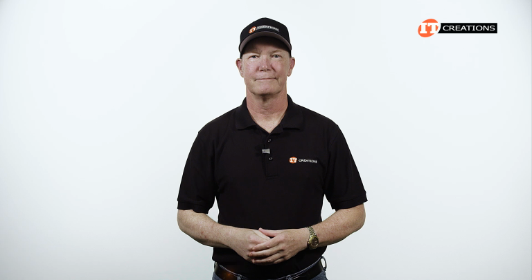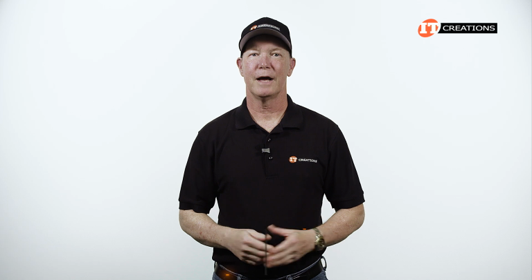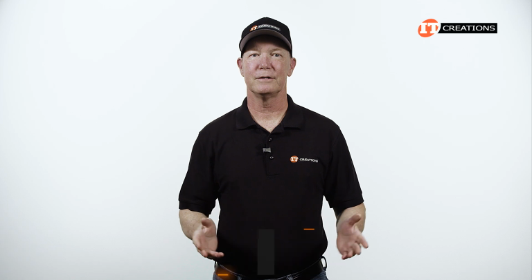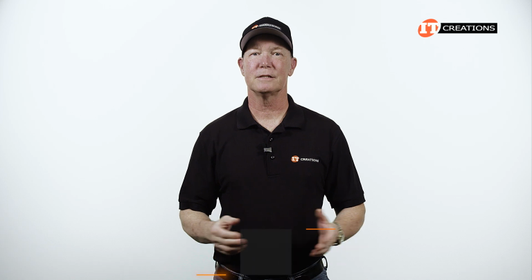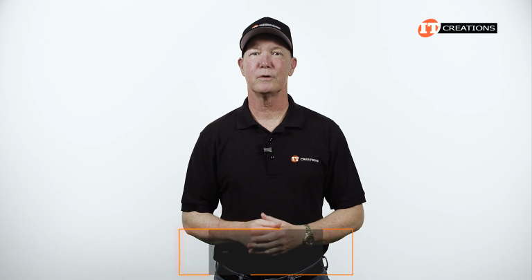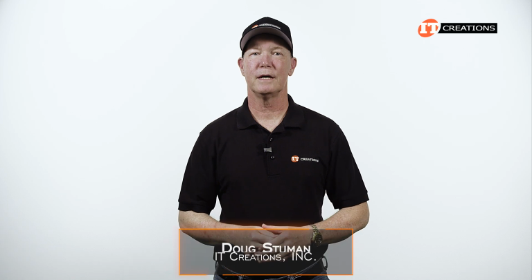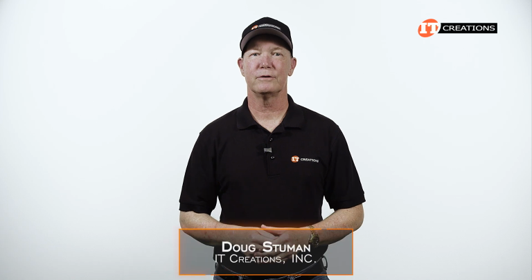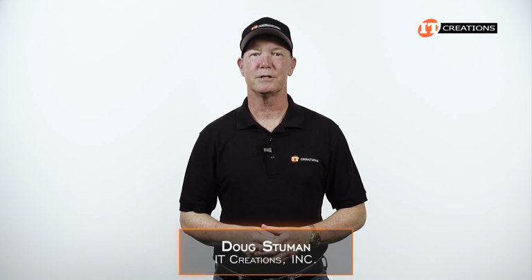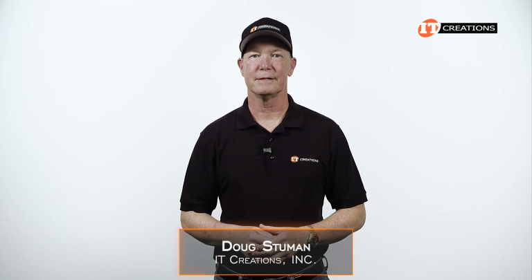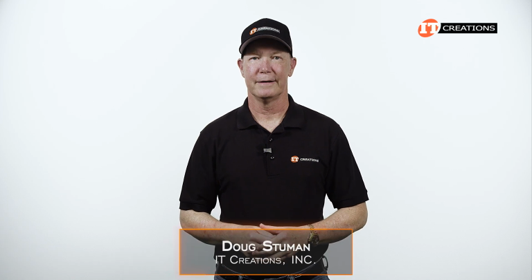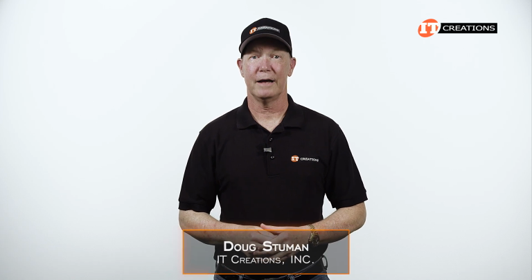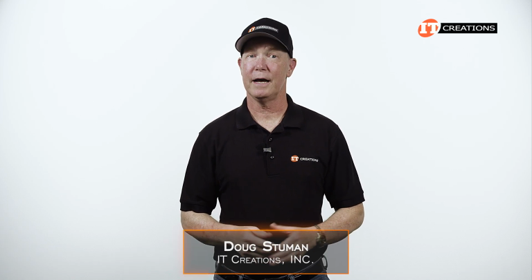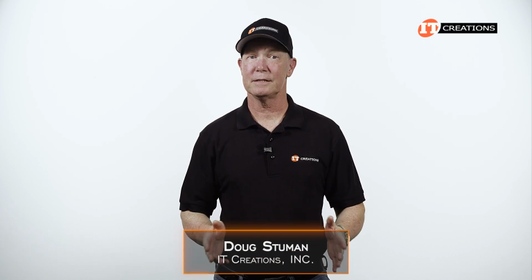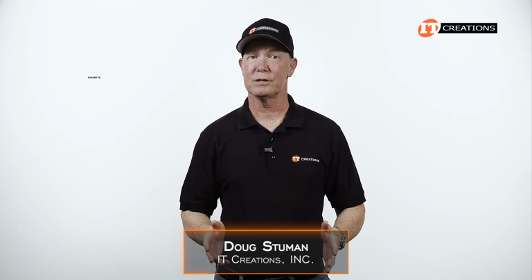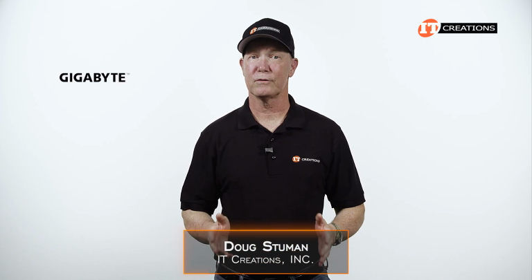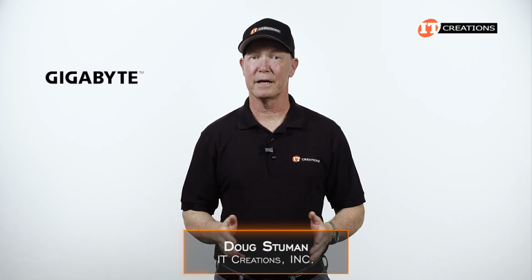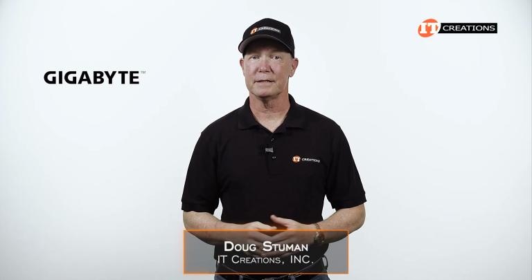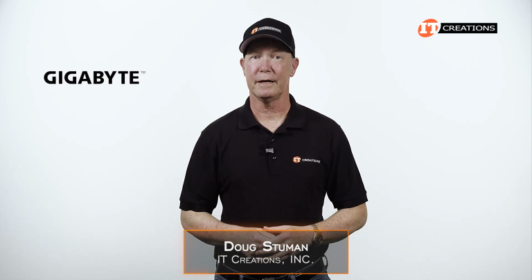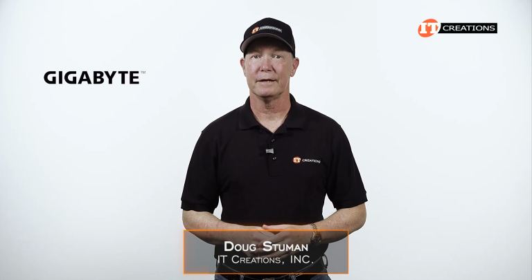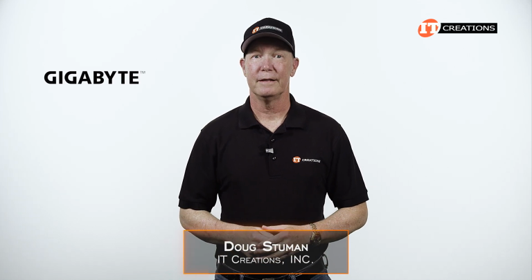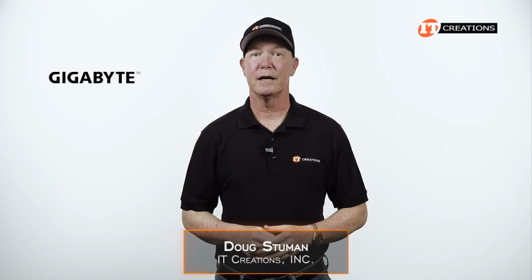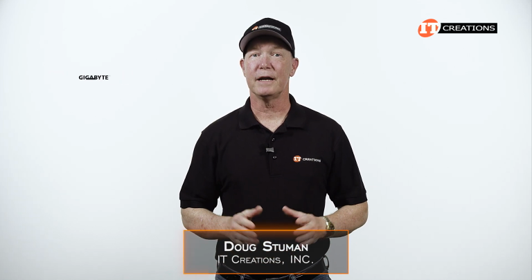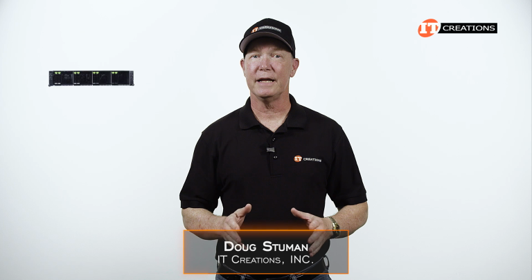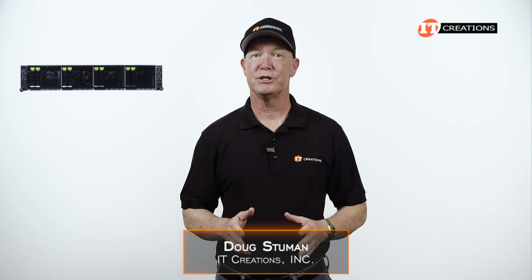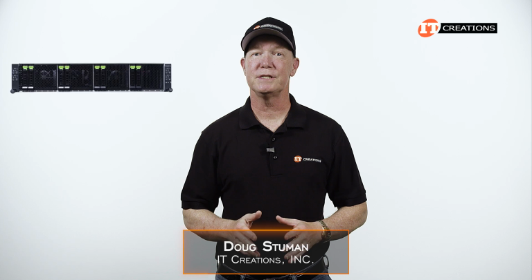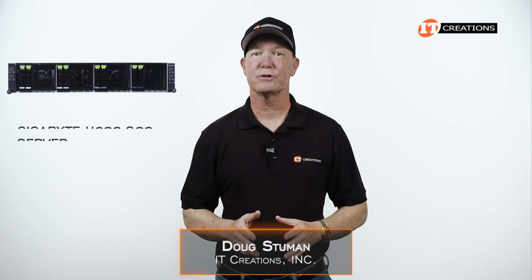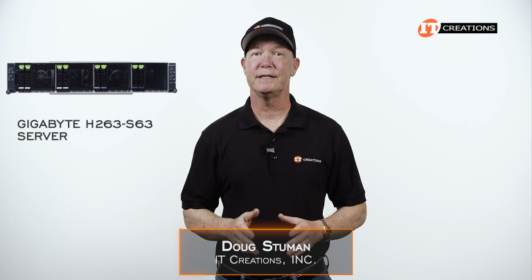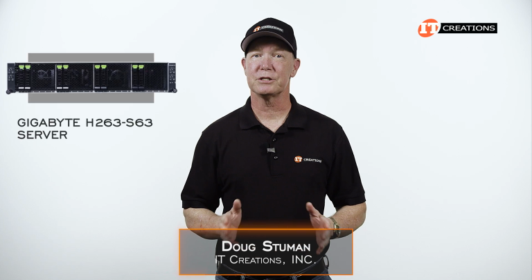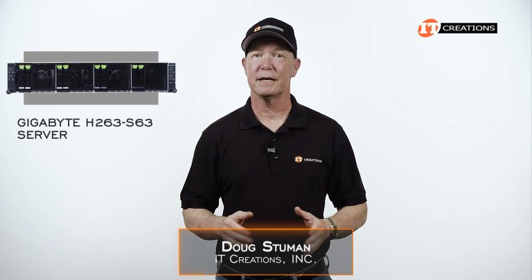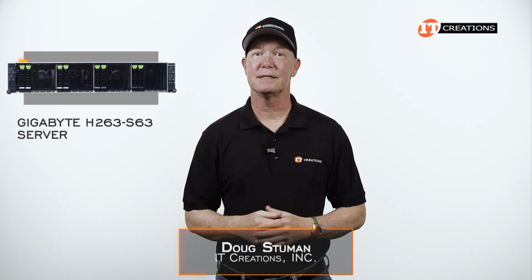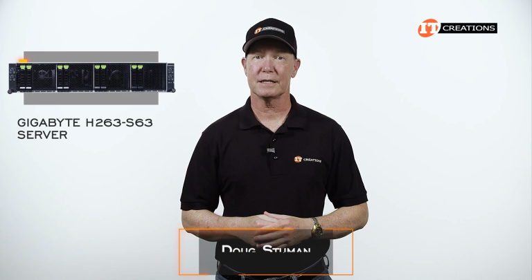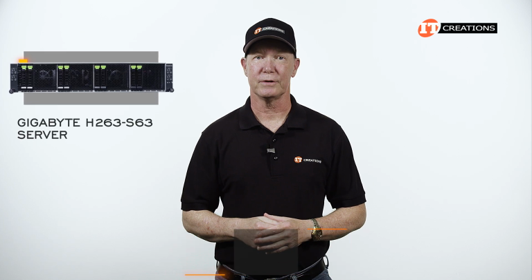Hi there, Doug Stimwin with IT Creations. I have a high-density server from Gigabyte today, the Gigabyte H263-S63.